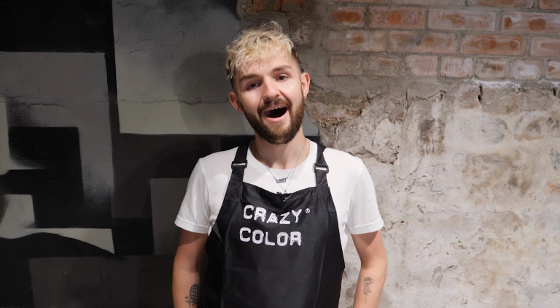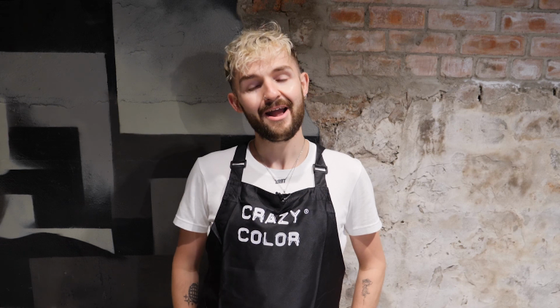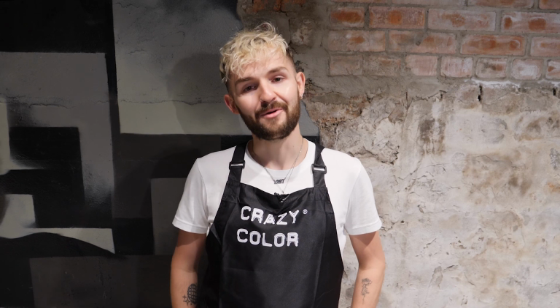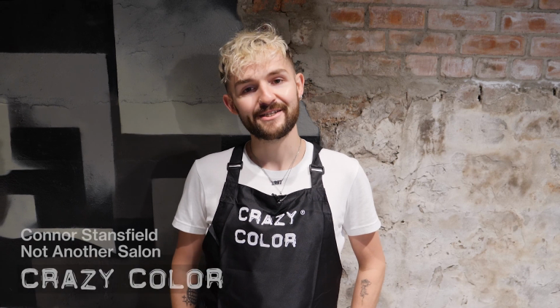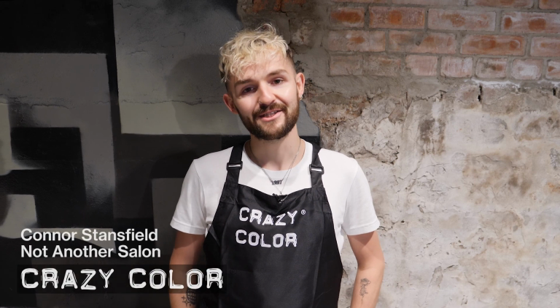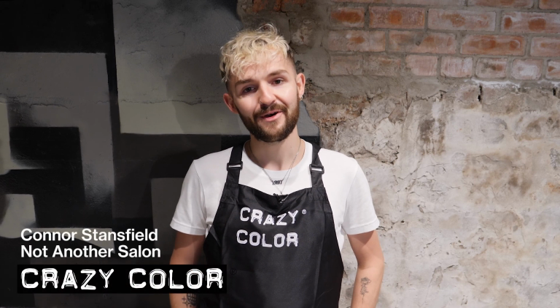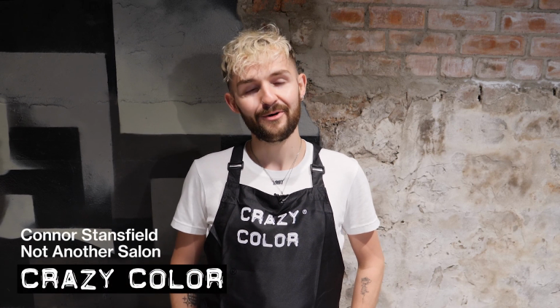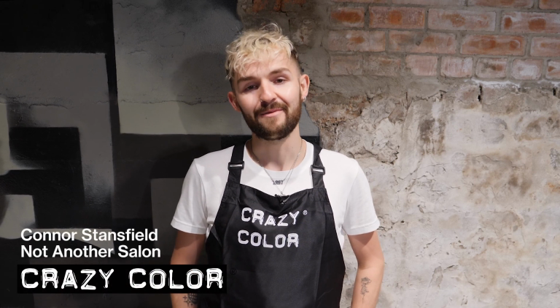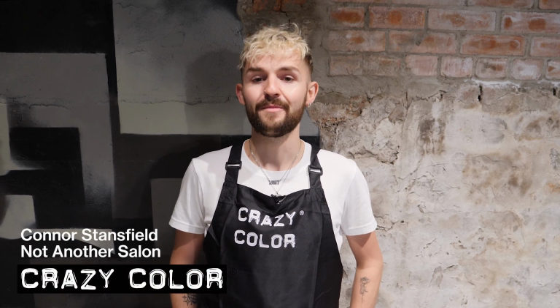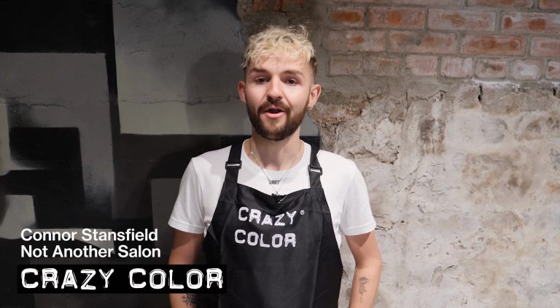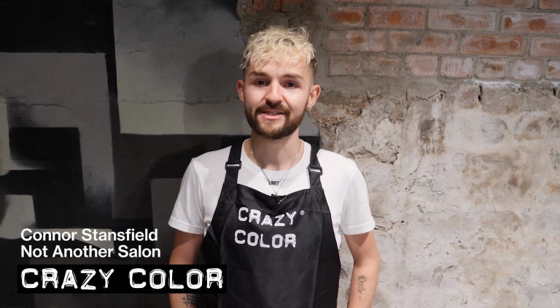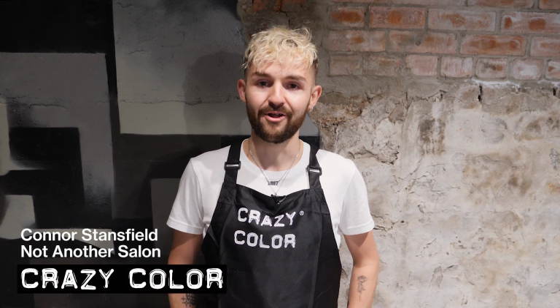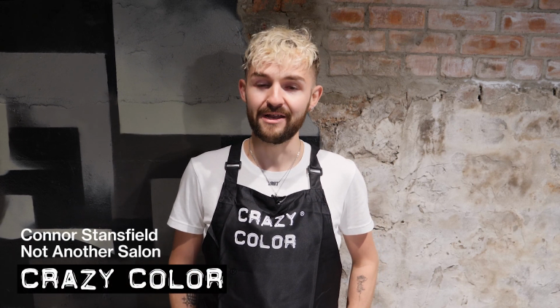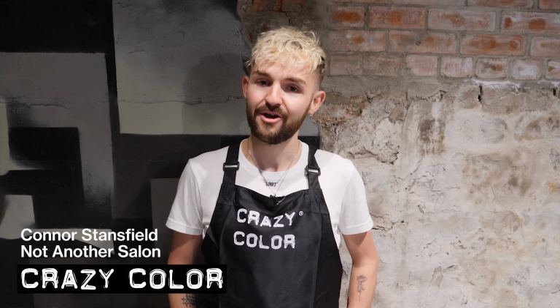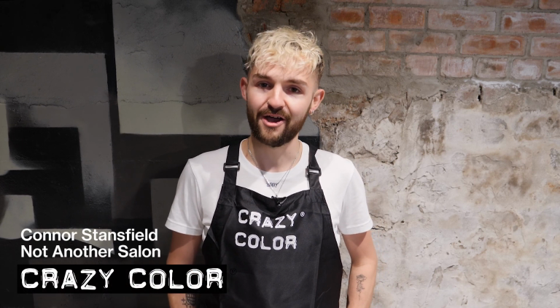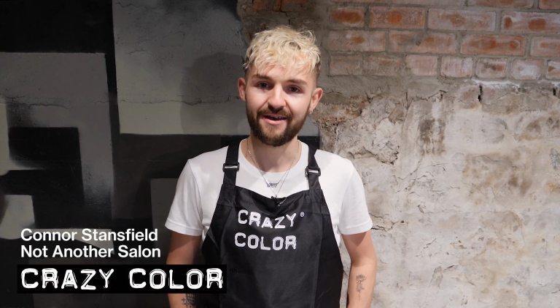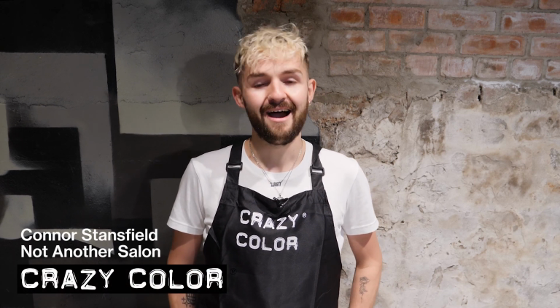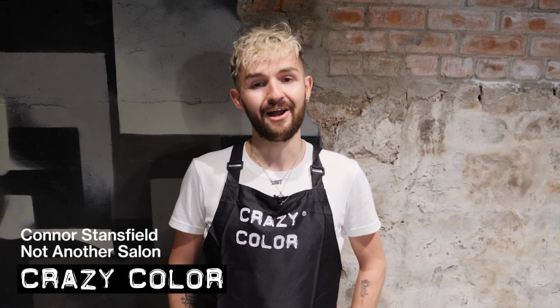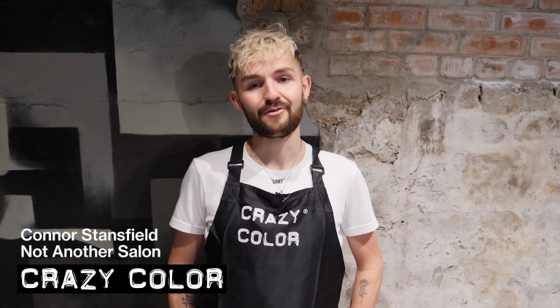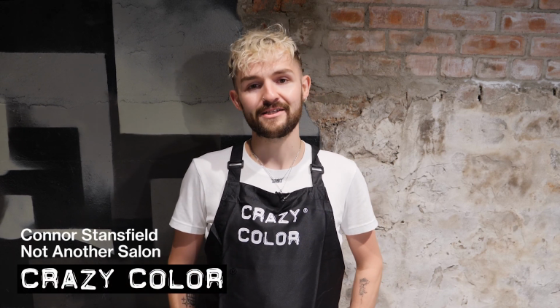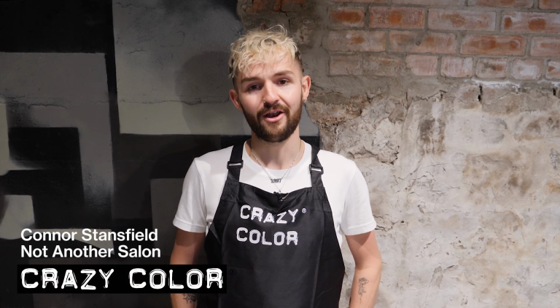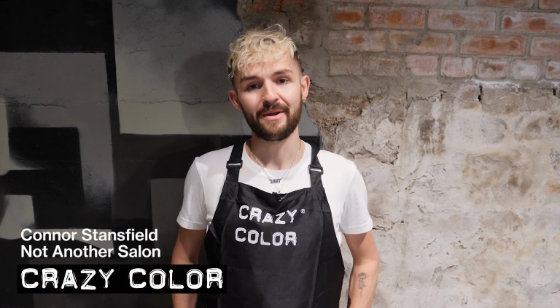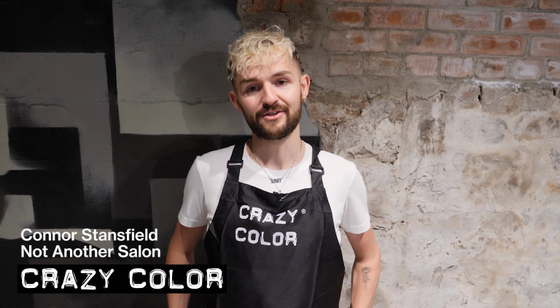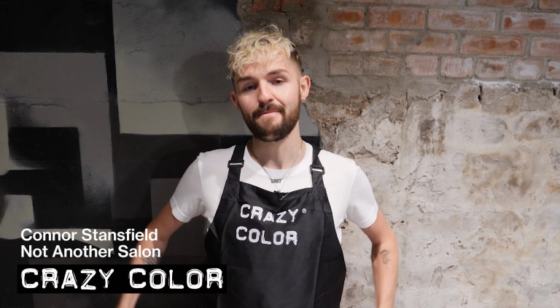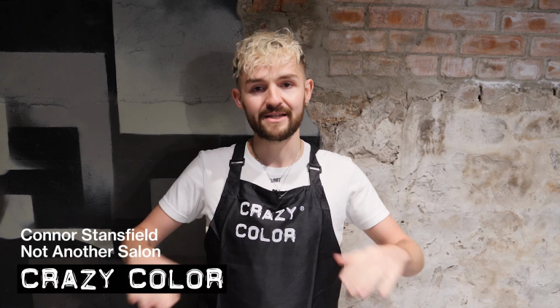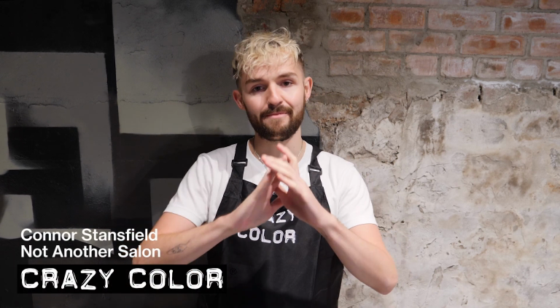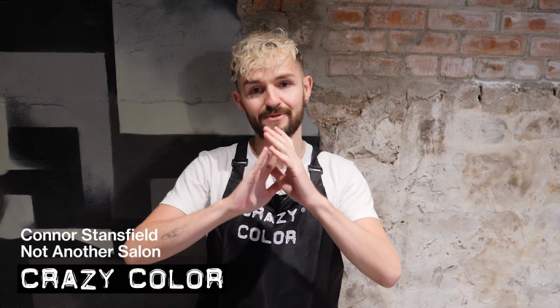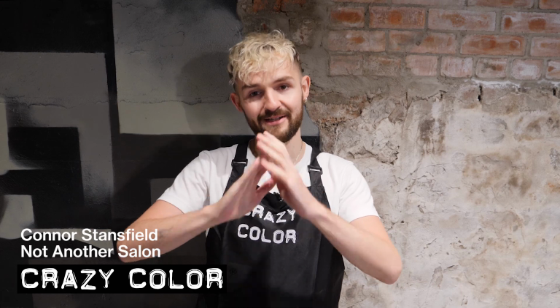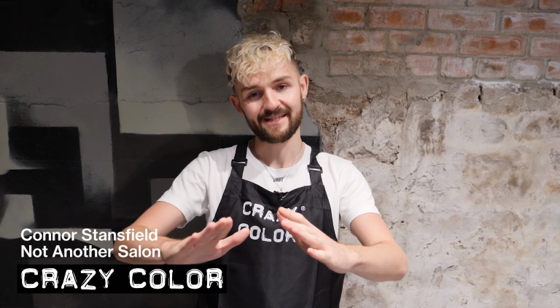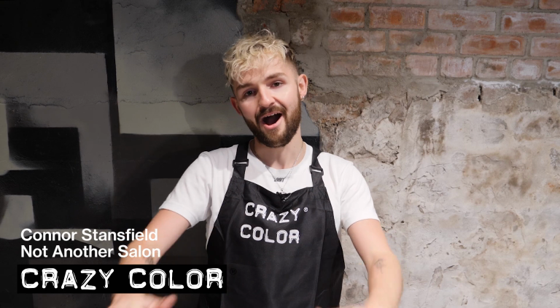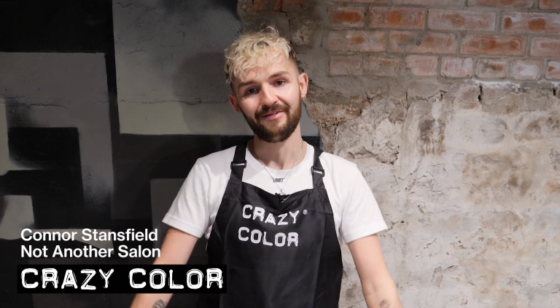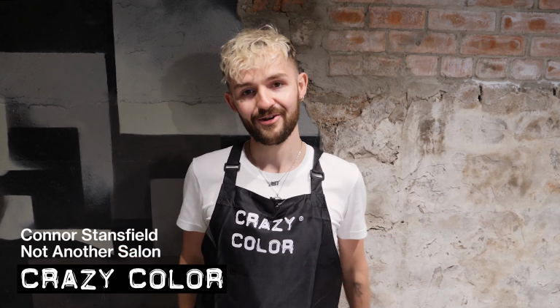Hi, I'm Connor Stansfield. I'm from Not Another Salon in London and I love Crazy Colour because the mixing possibilities are endless.